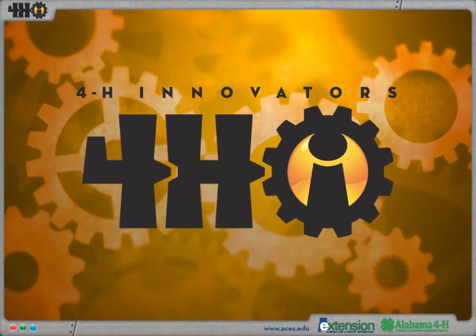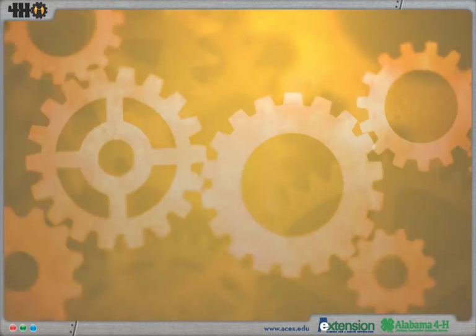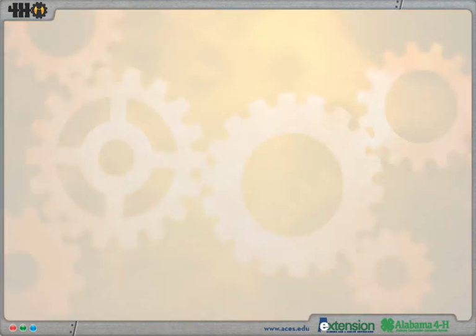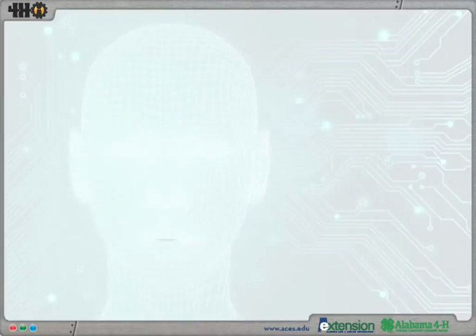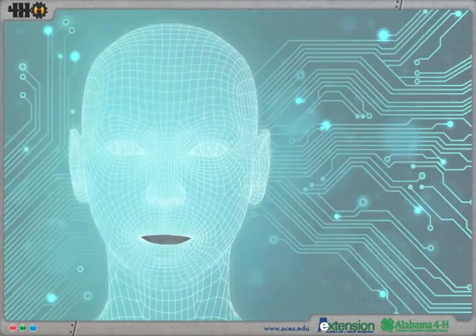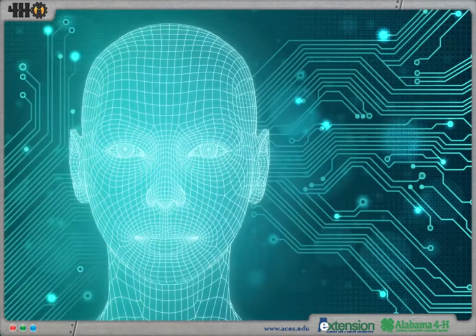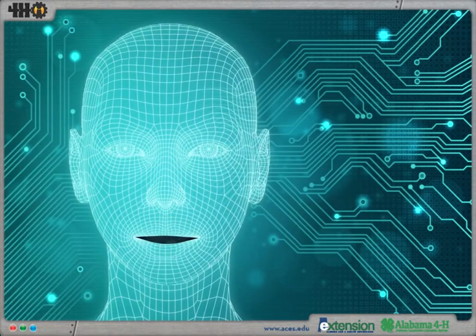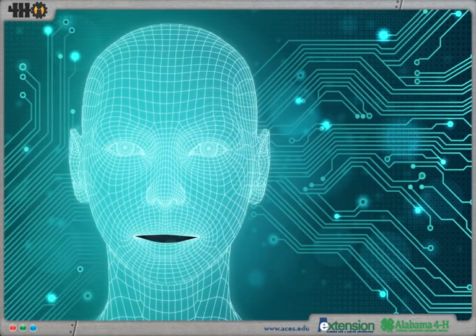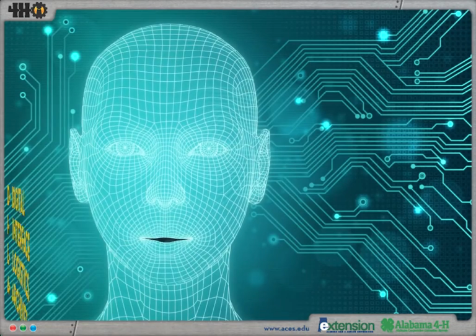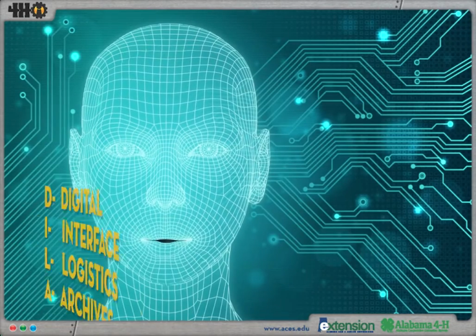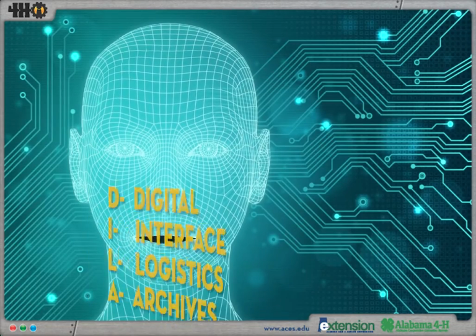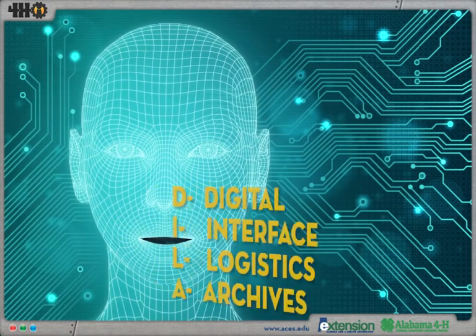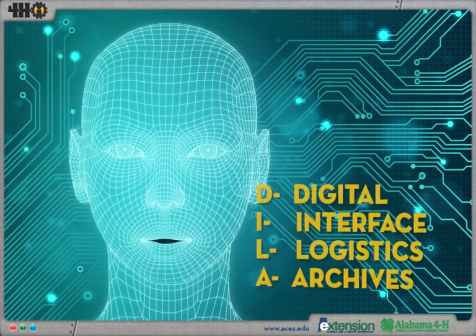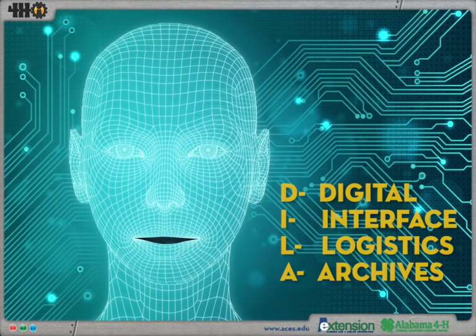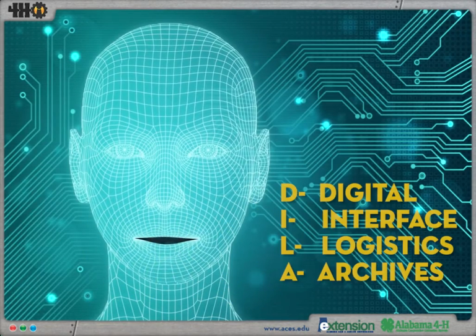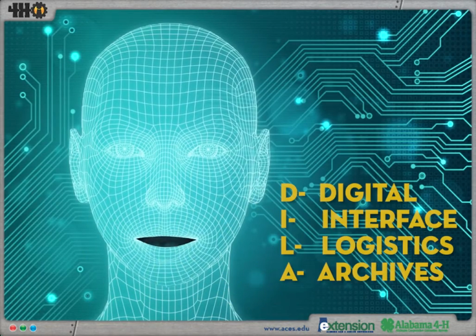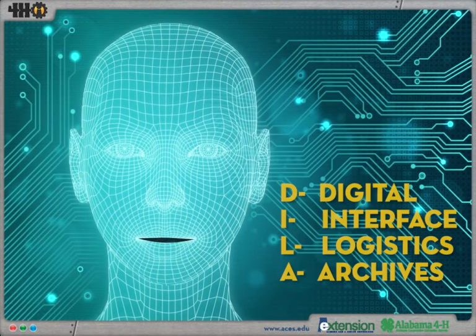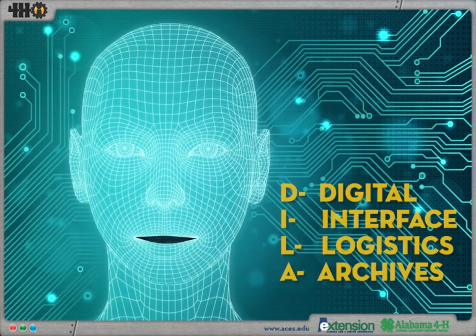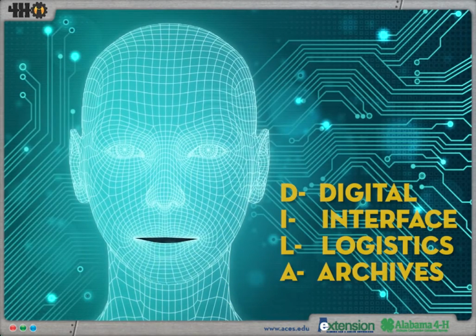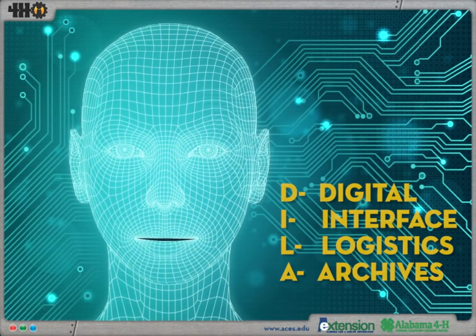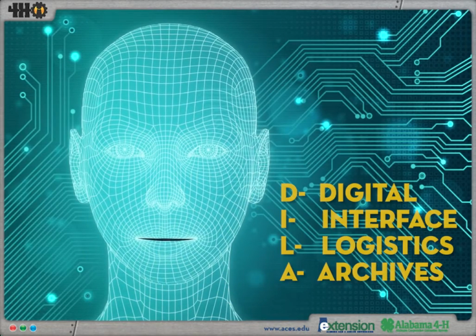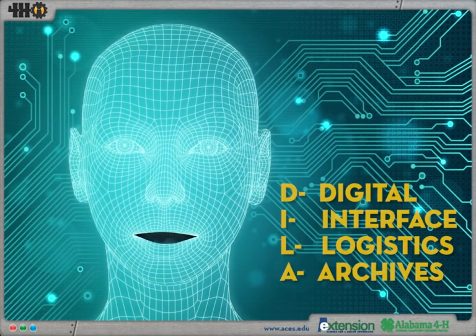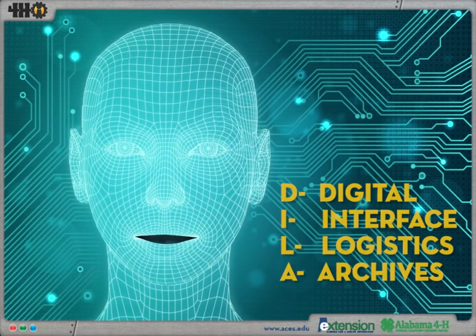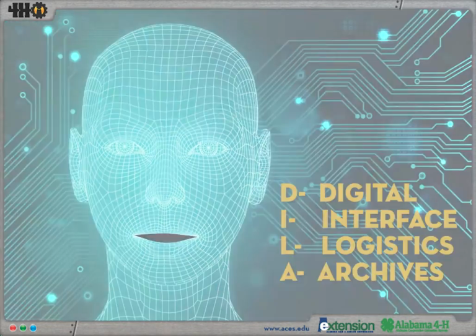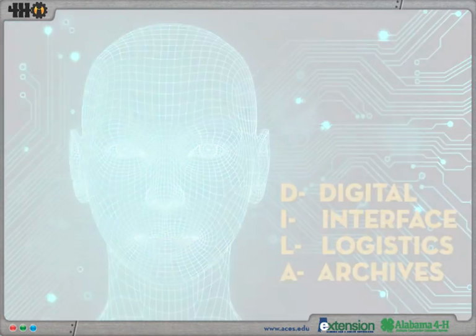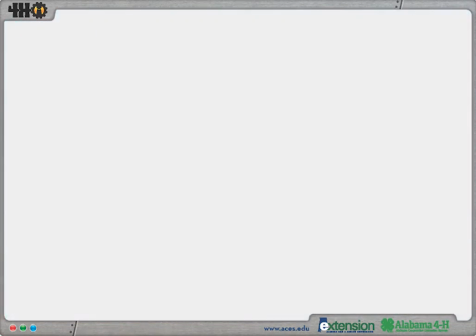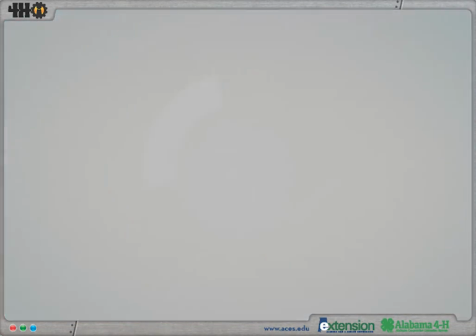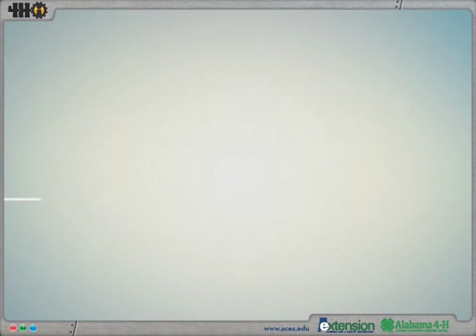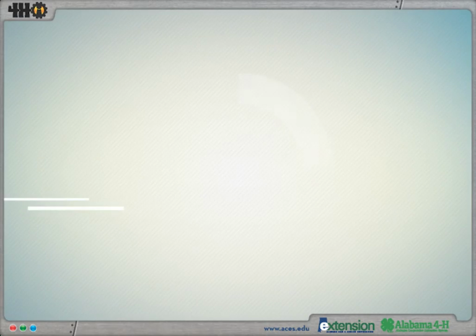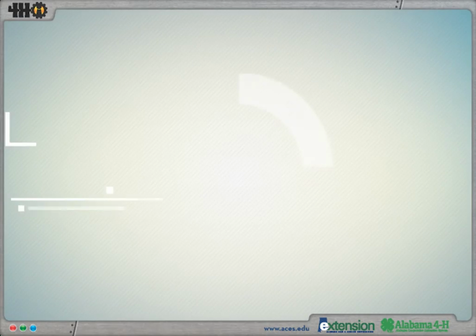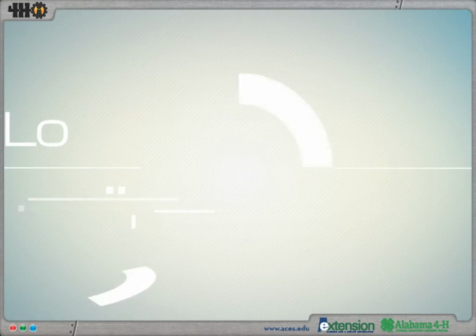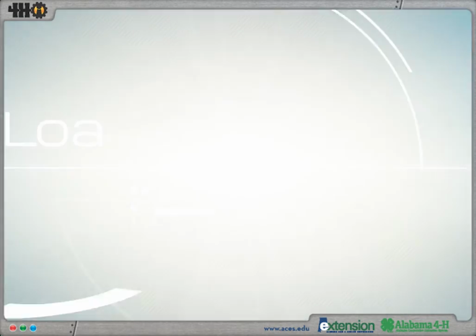I am Dyla, the Digital Interface for Logistics and Archives. I am your guide to the 4-H Innovators curriculum.